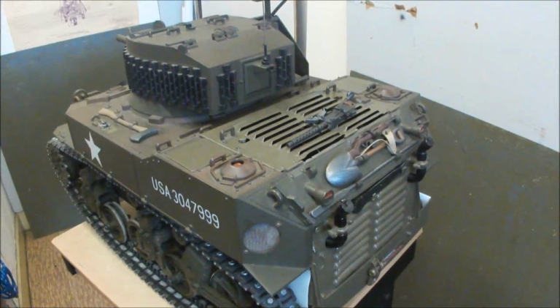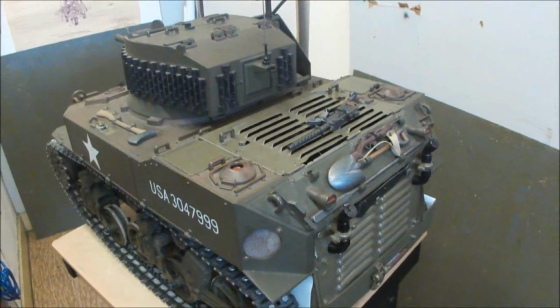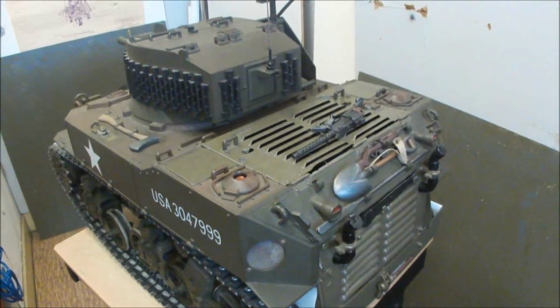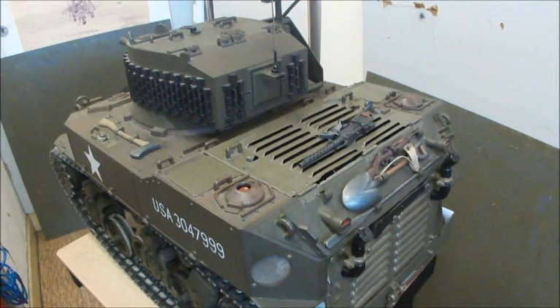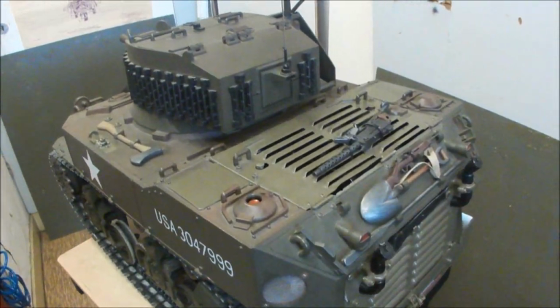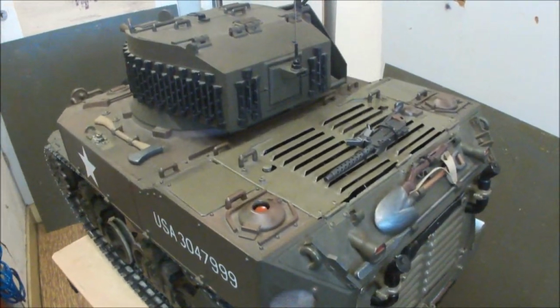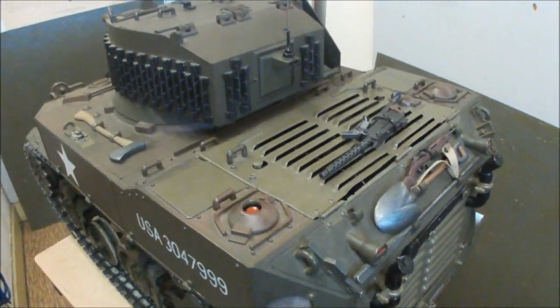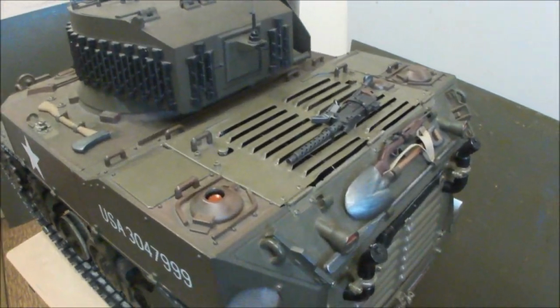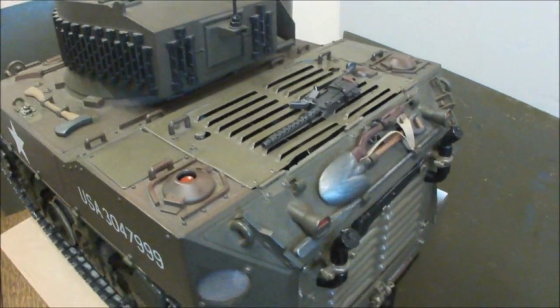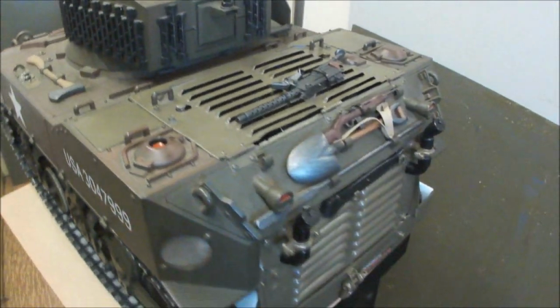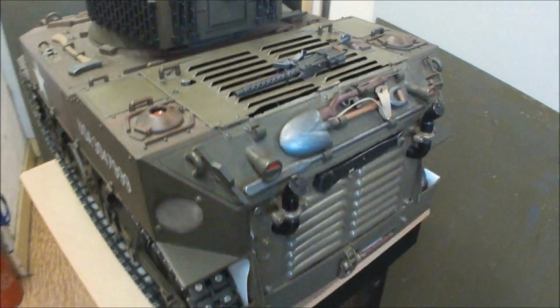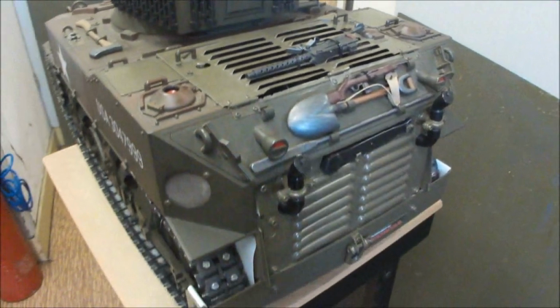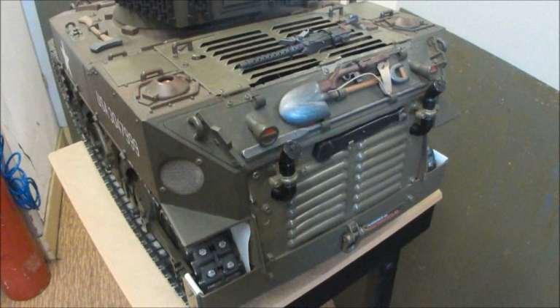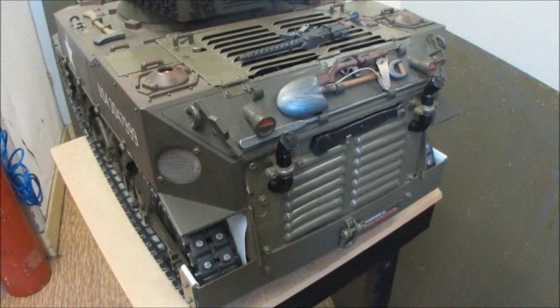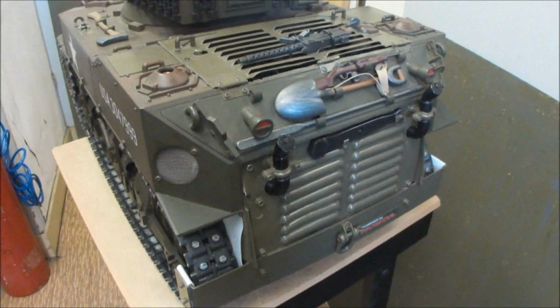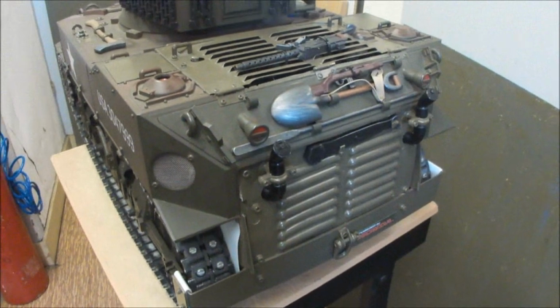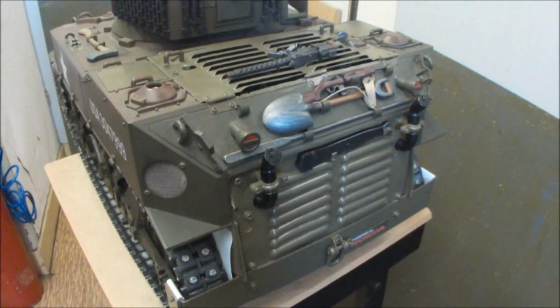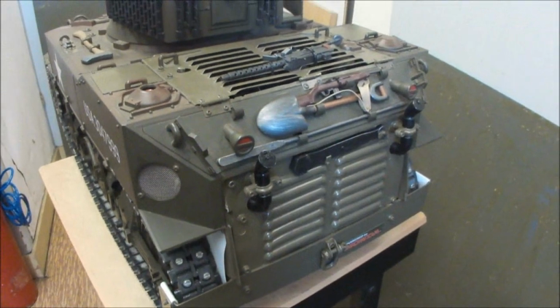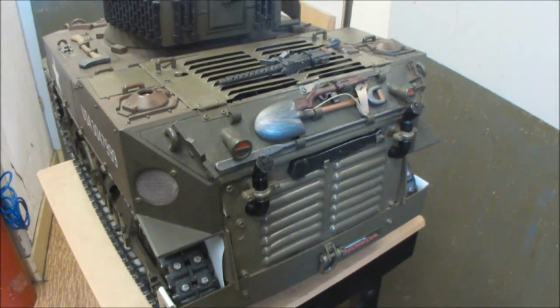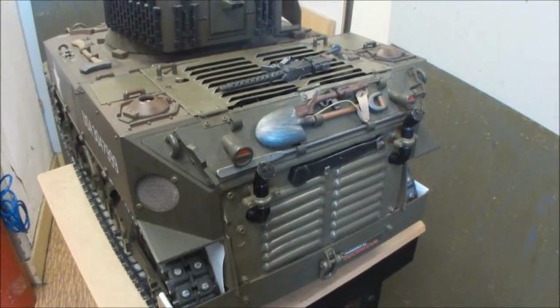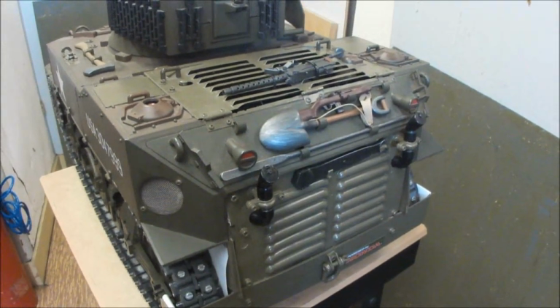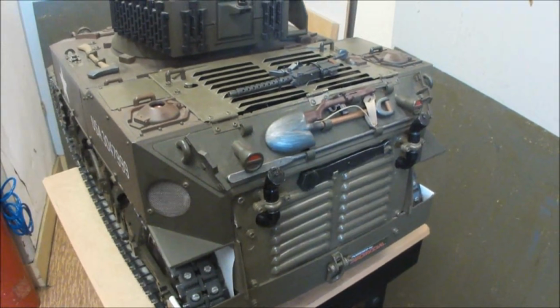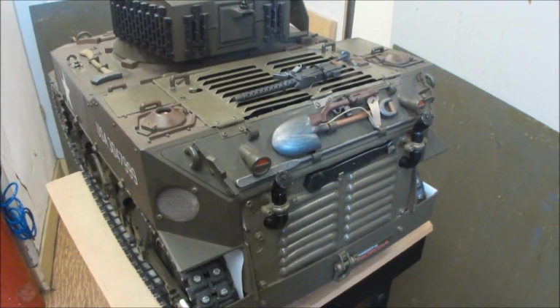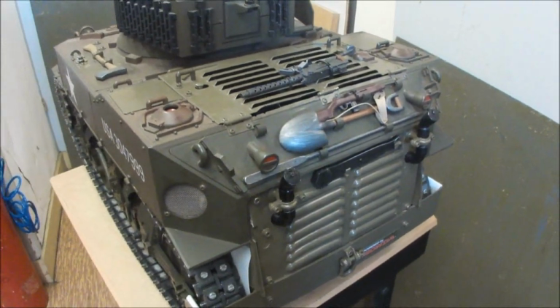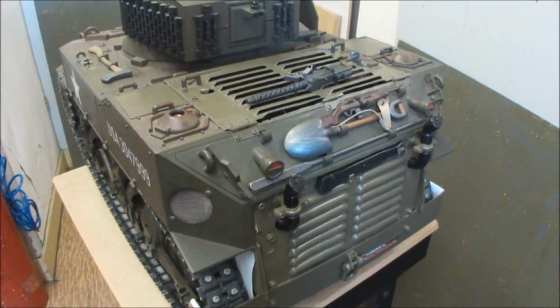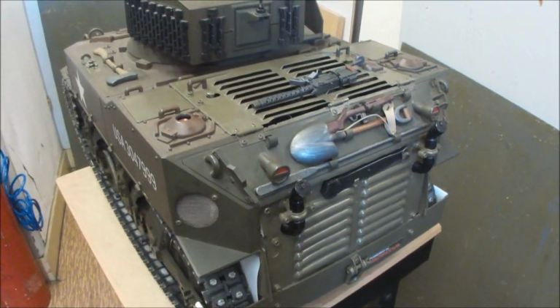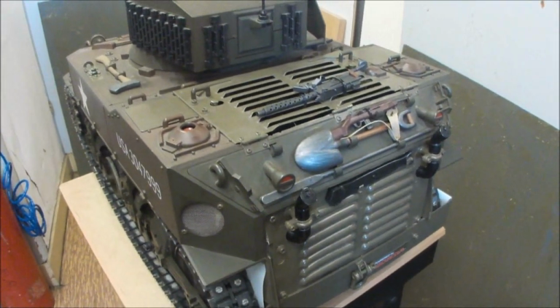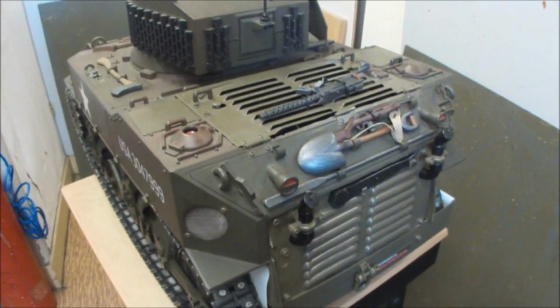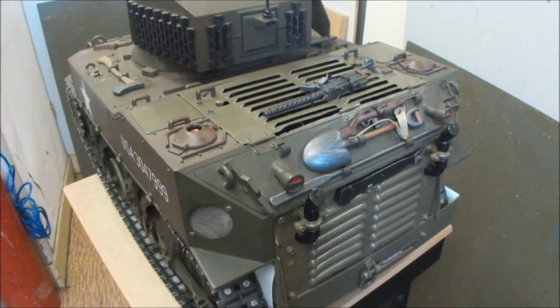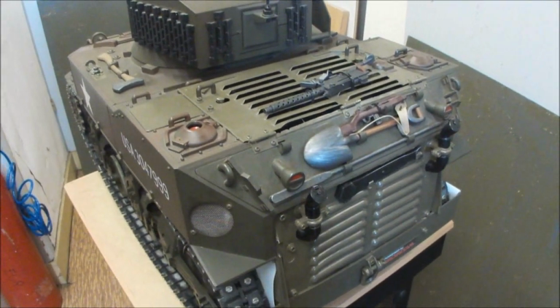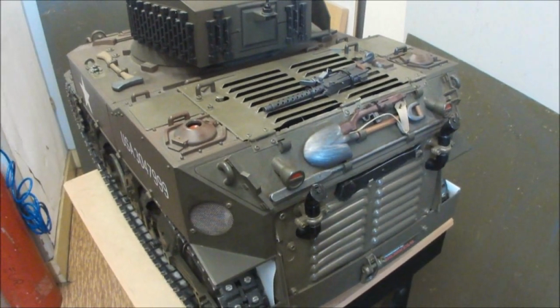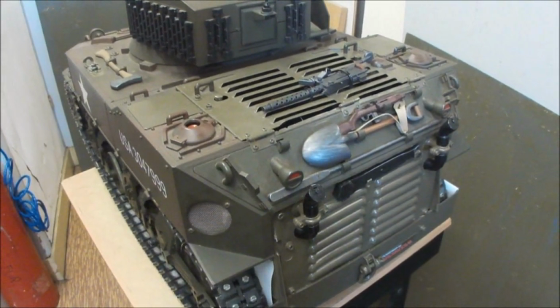The rear is rebuilt out of aluminum and all opened up to let the air-cooled engine breathe.